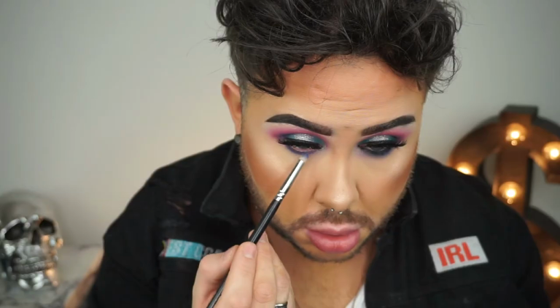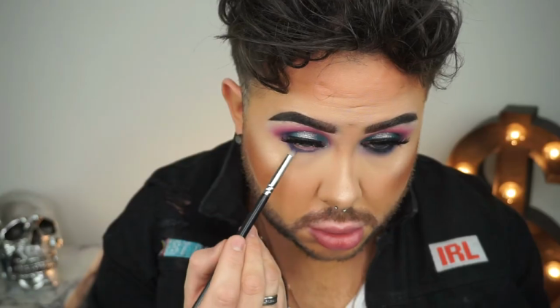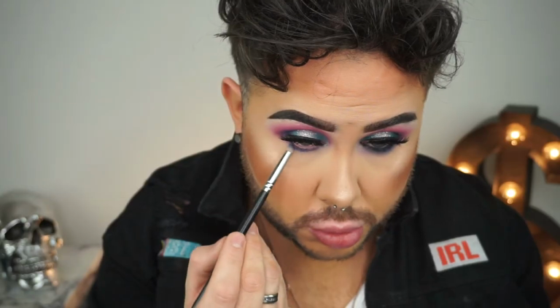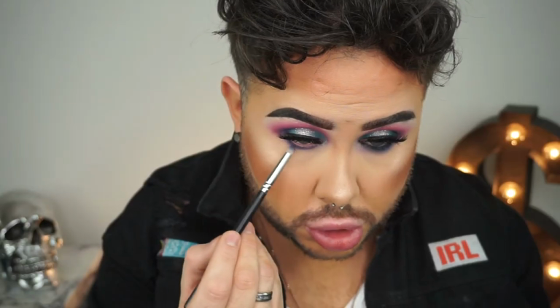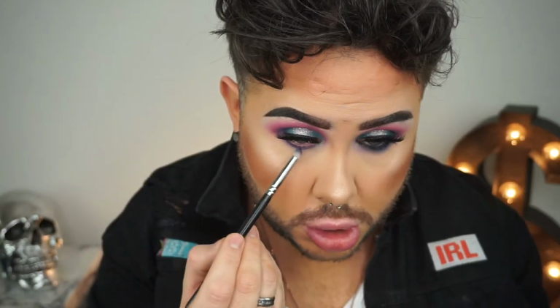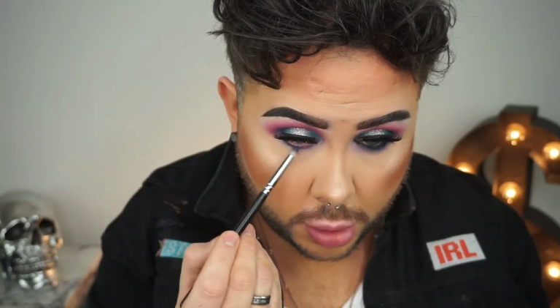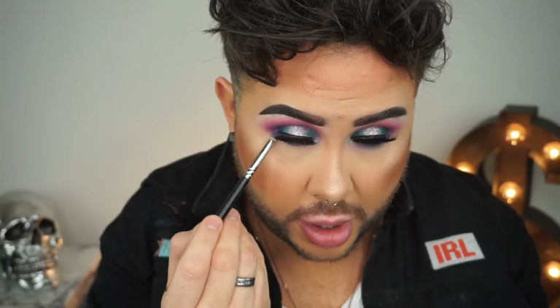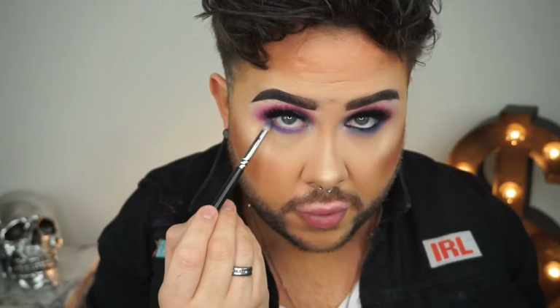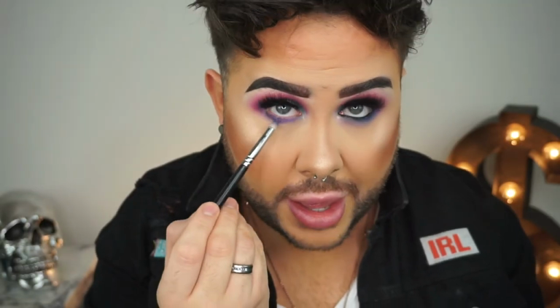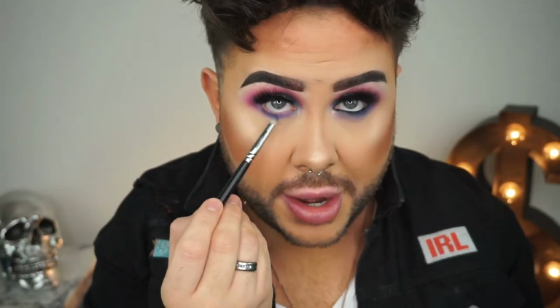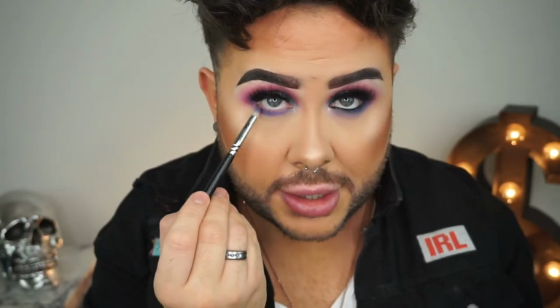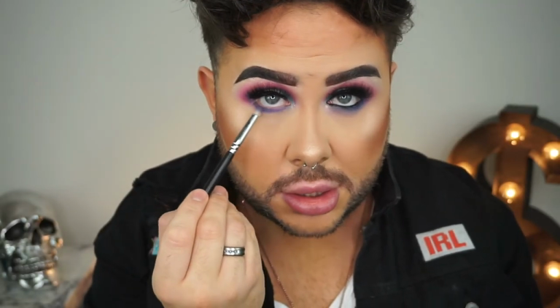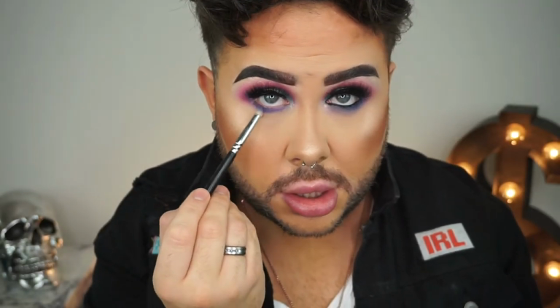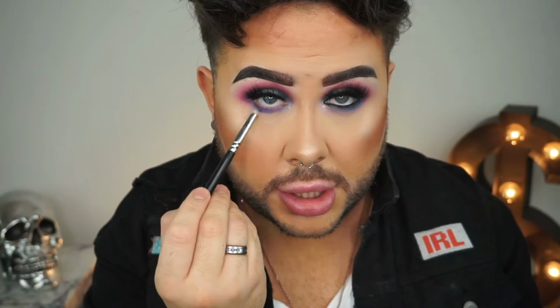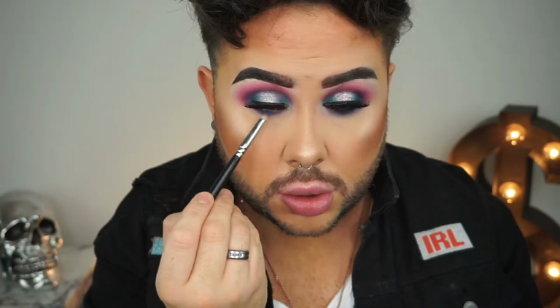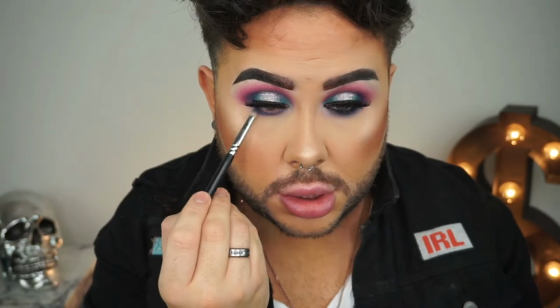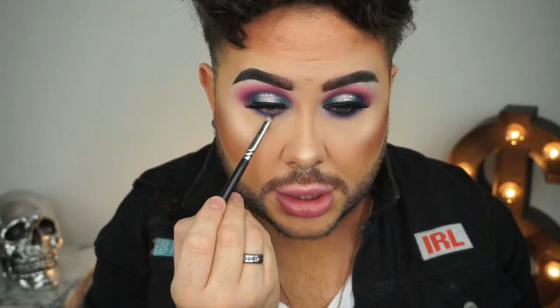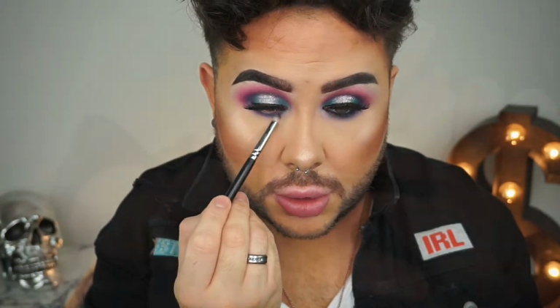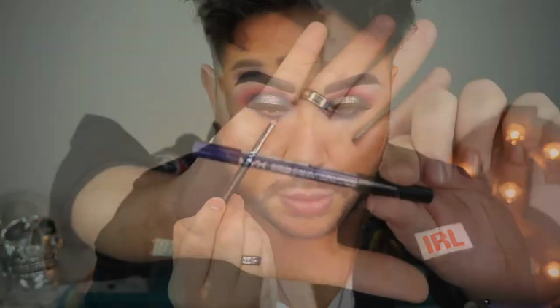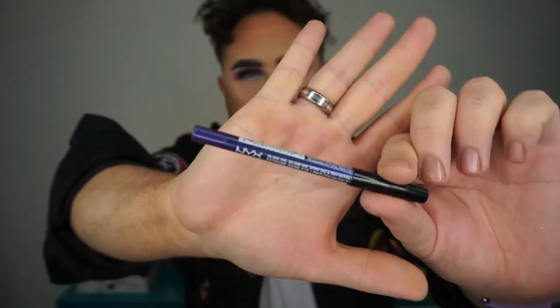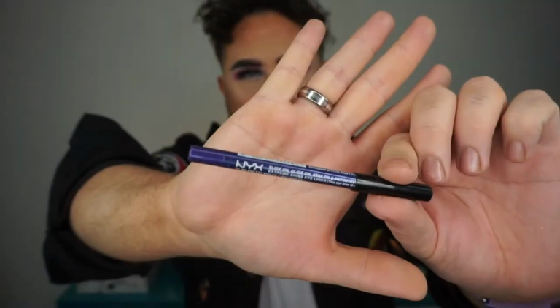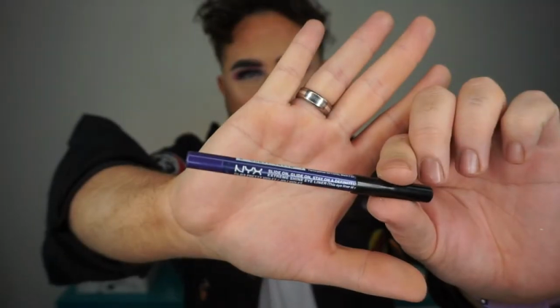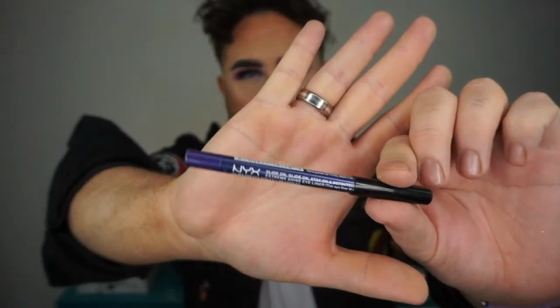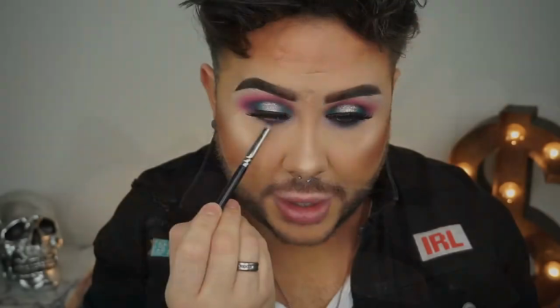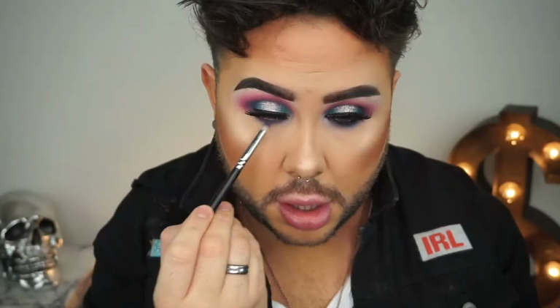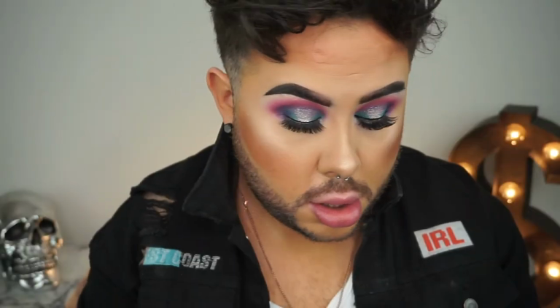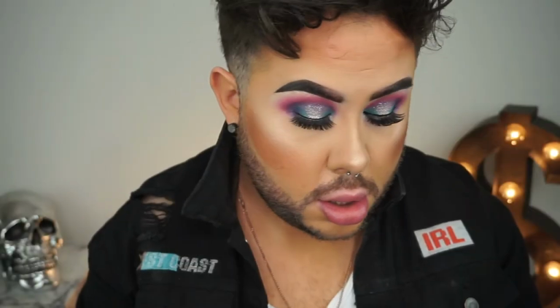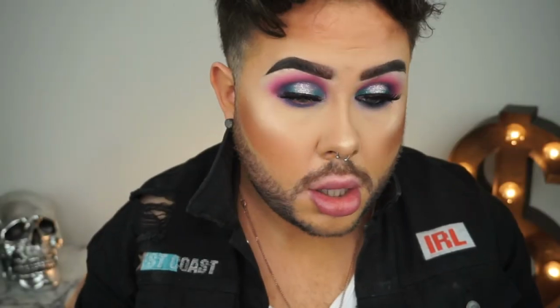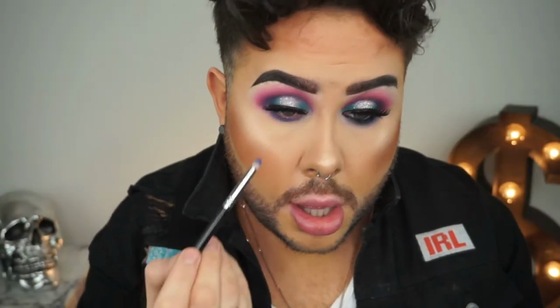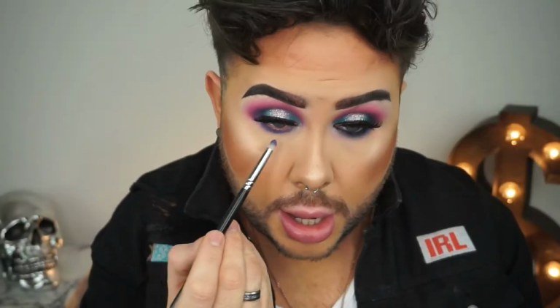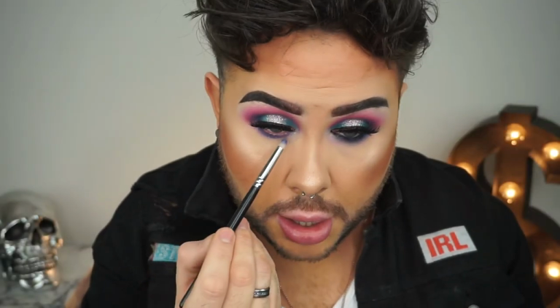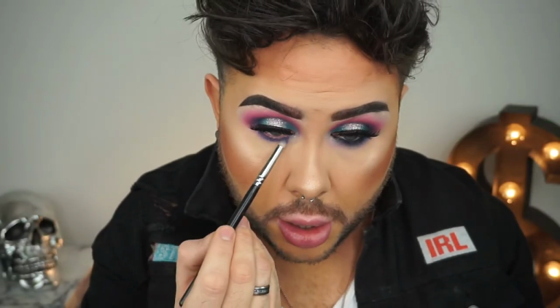So we just took a little bit of that NYX Glide and Slide On Pencil in Pretty Violet and now we are smoking out the pencil with that pale lilac shade from the Ultimate Brights palette.